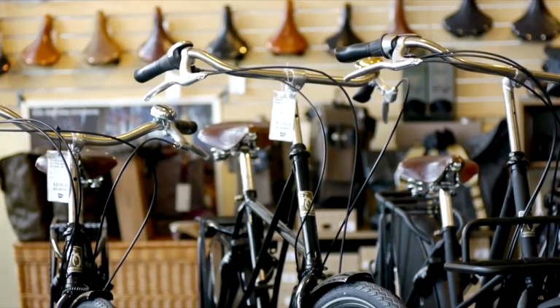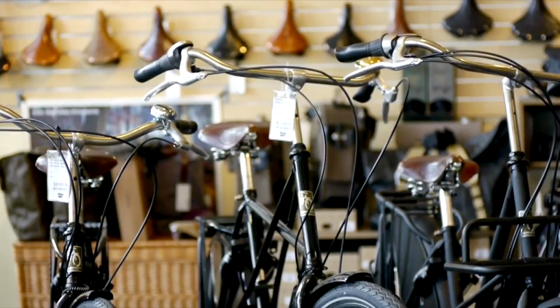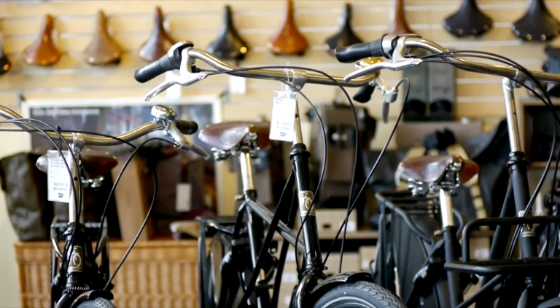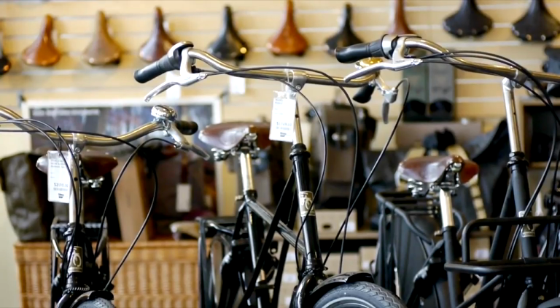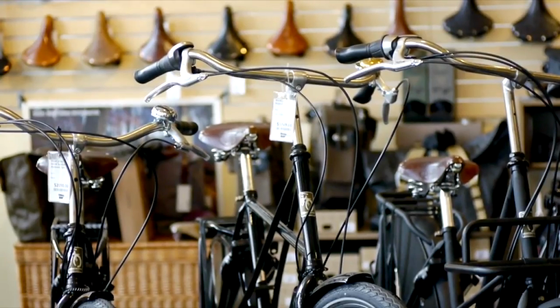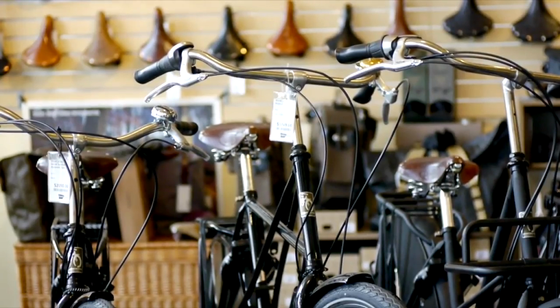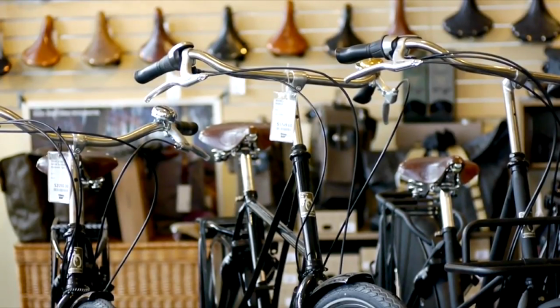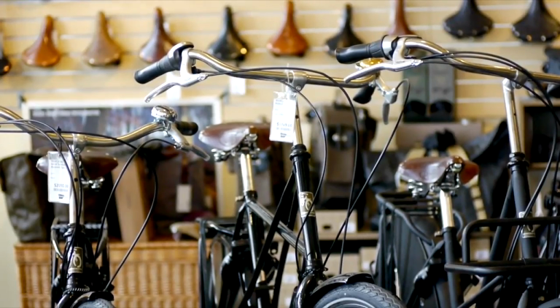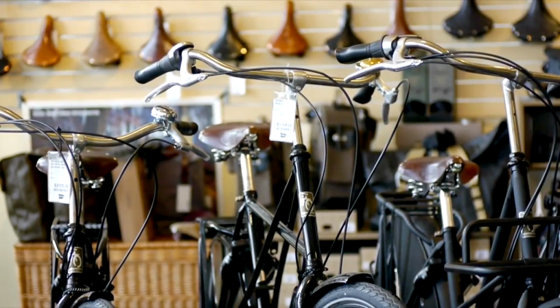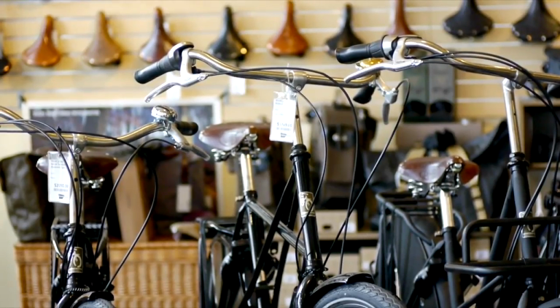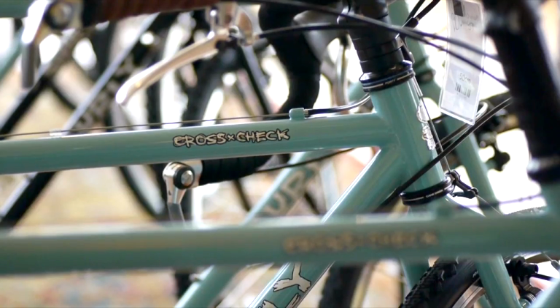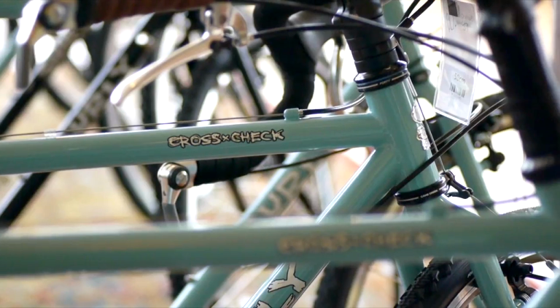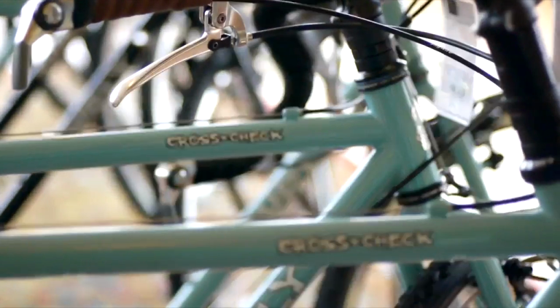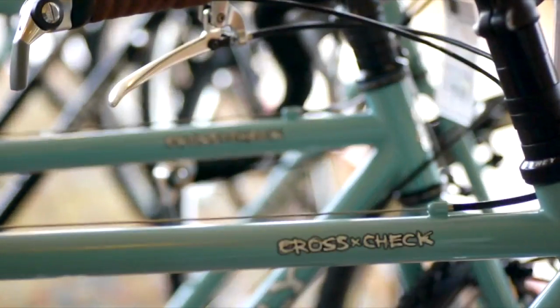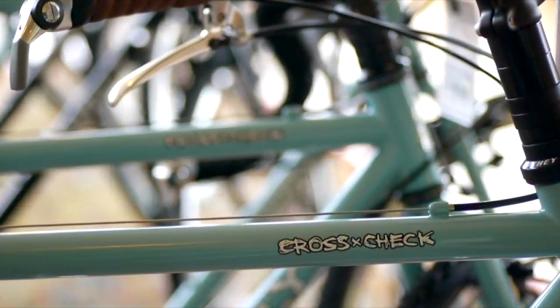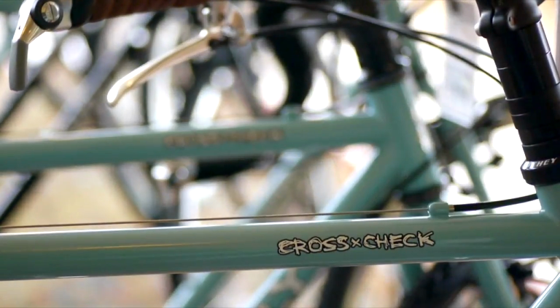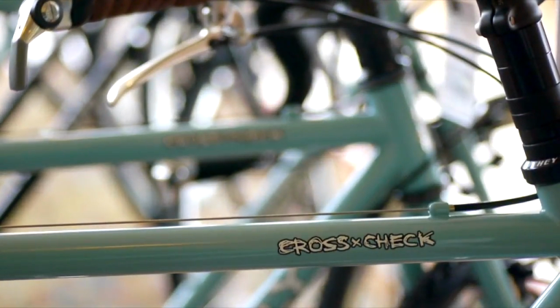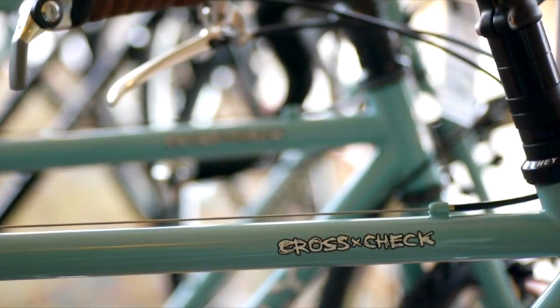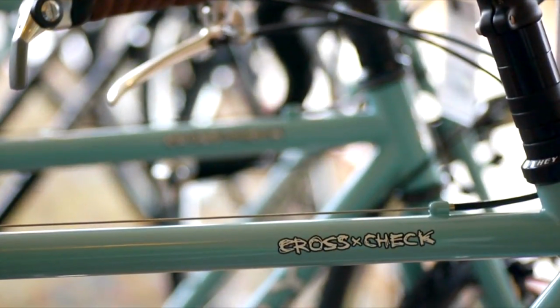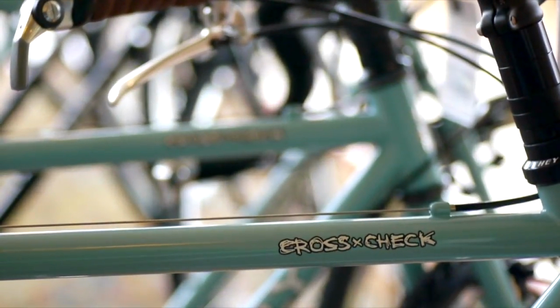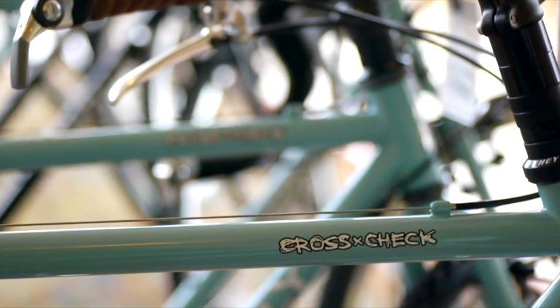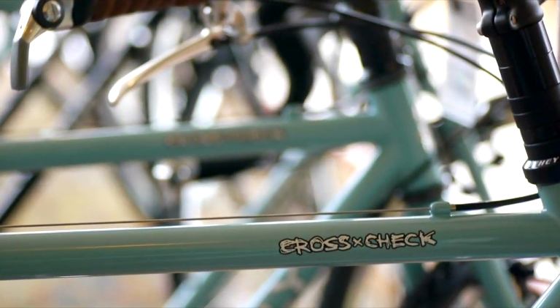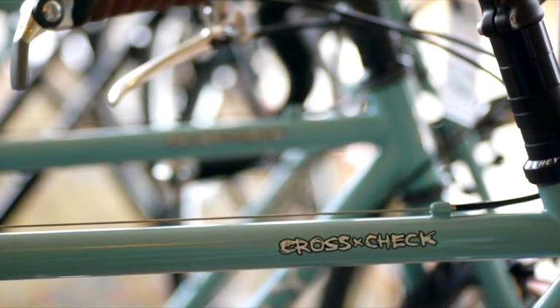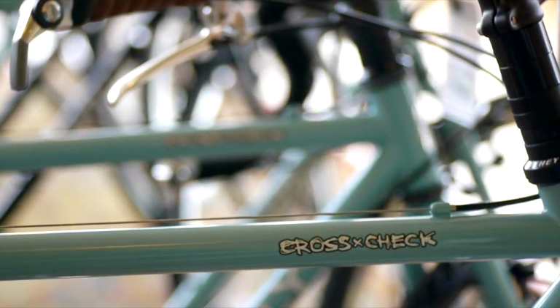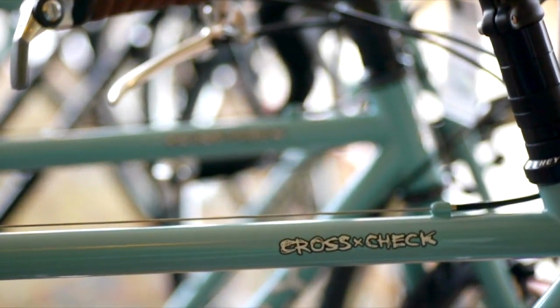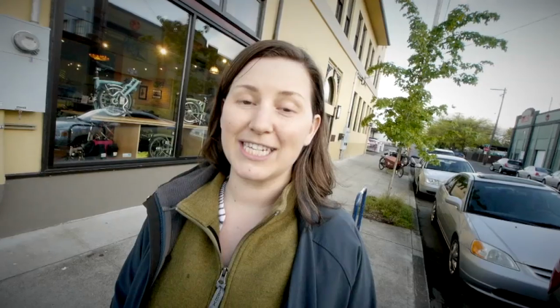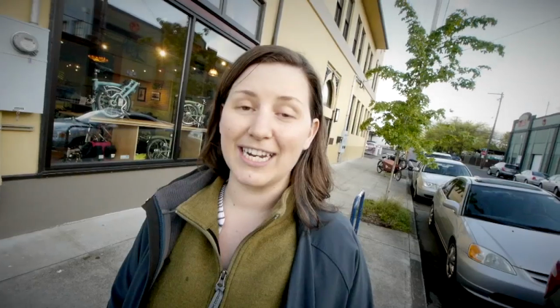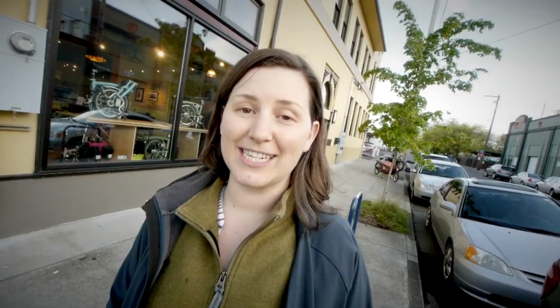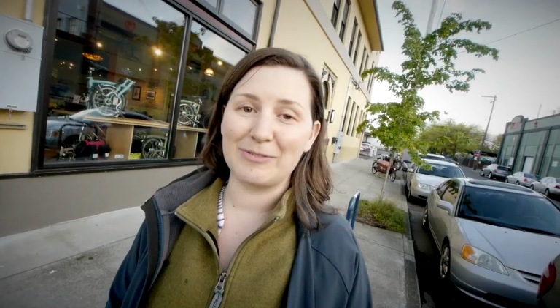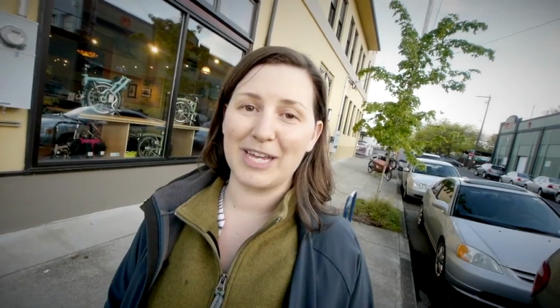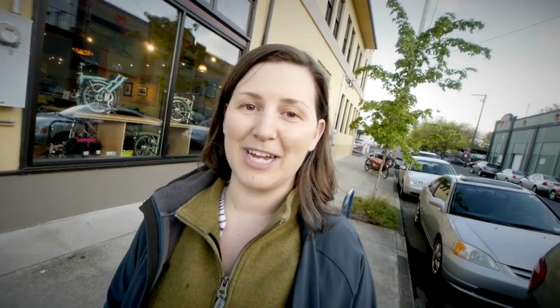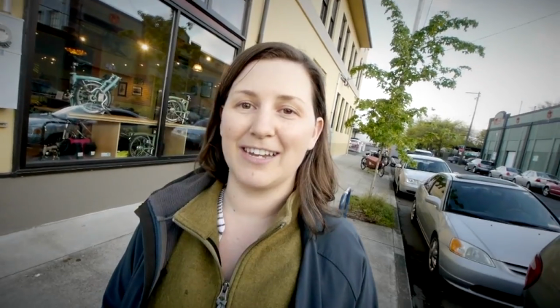I'm back to pick up my bike from Clever Cycles. It's been a couple of days and I'm really excited to see what they've done.